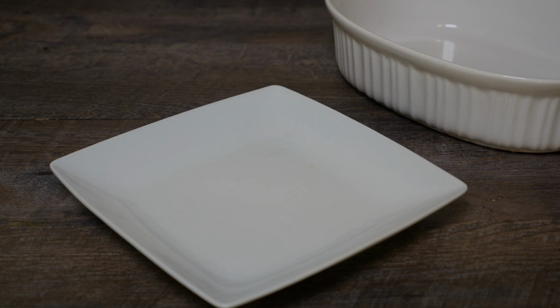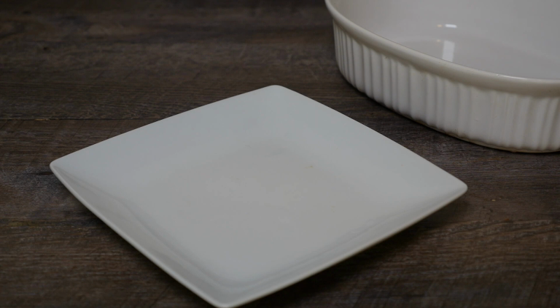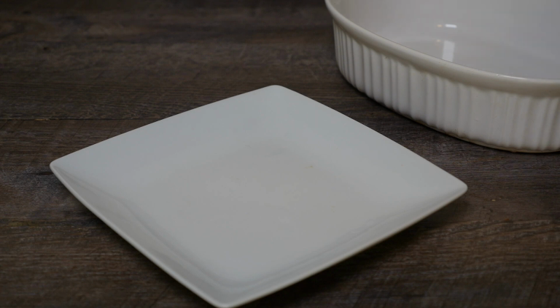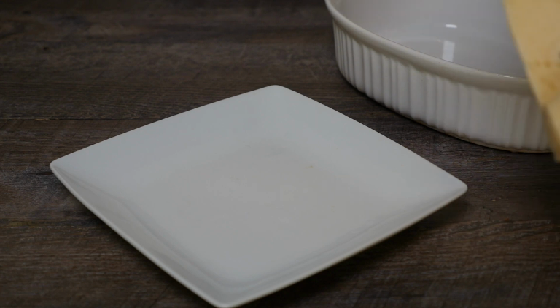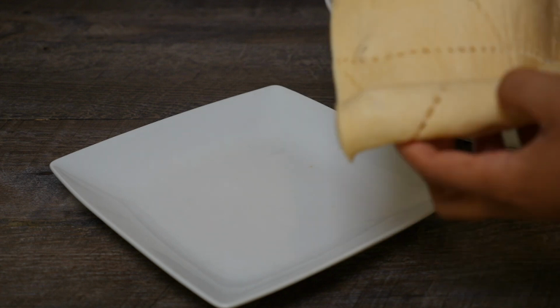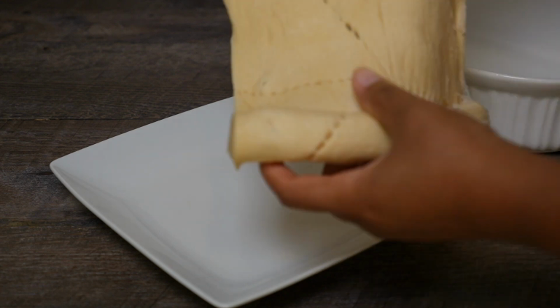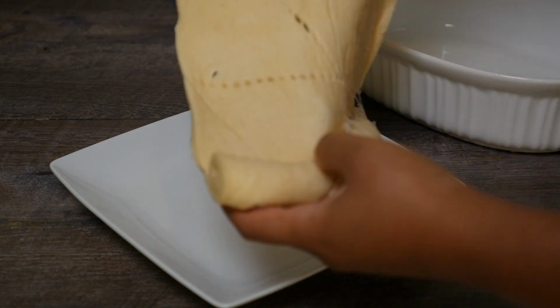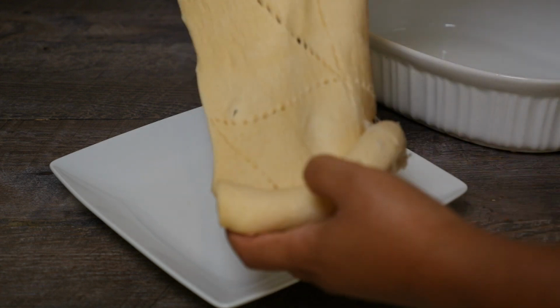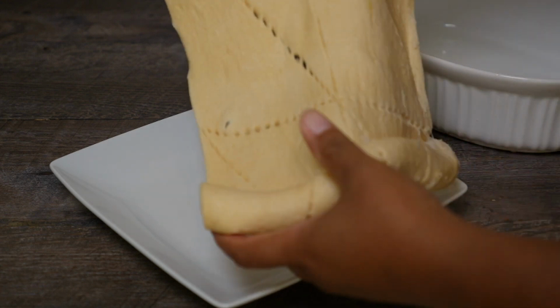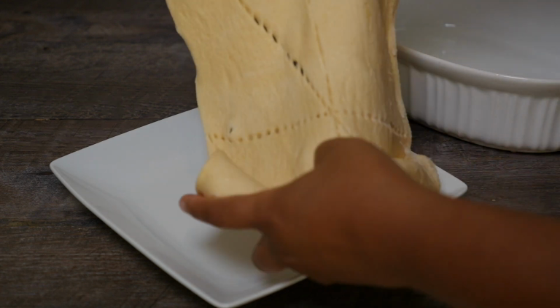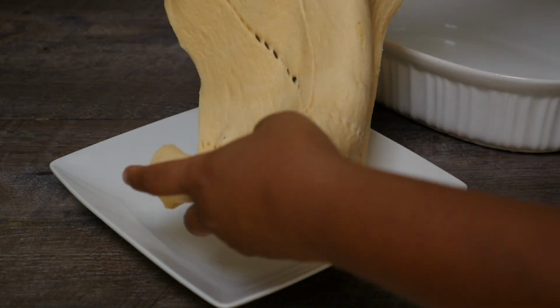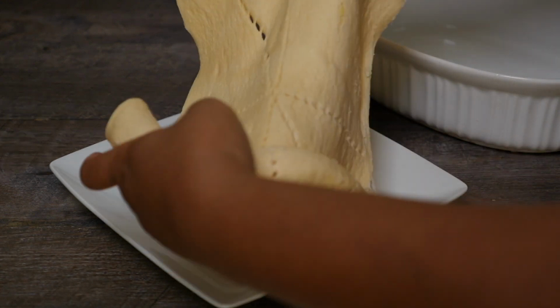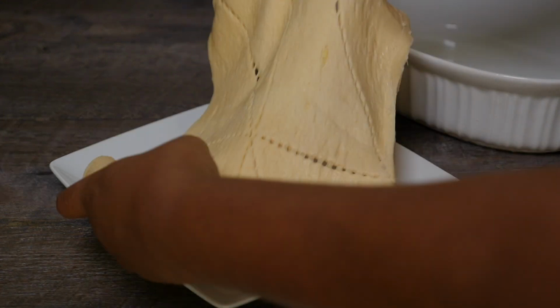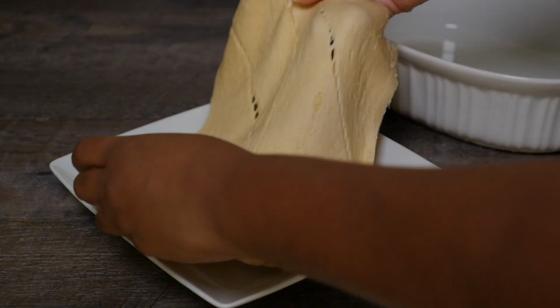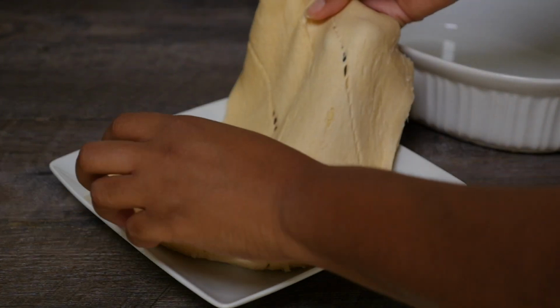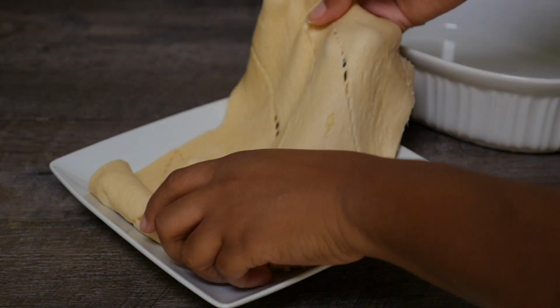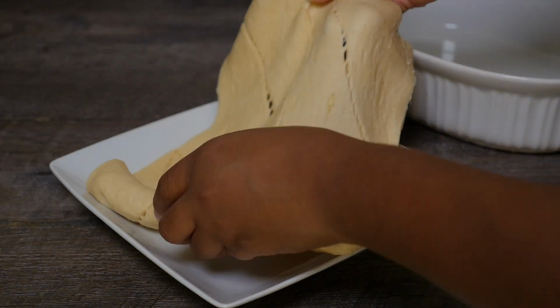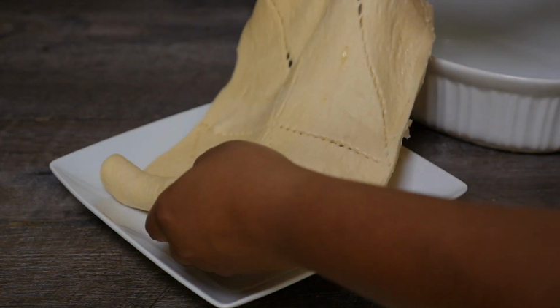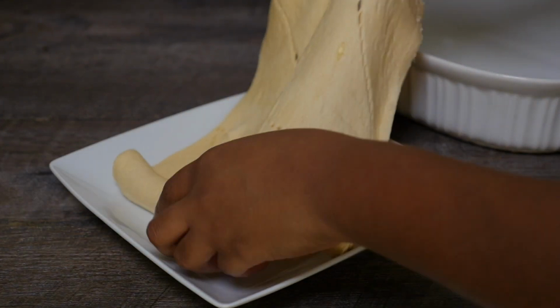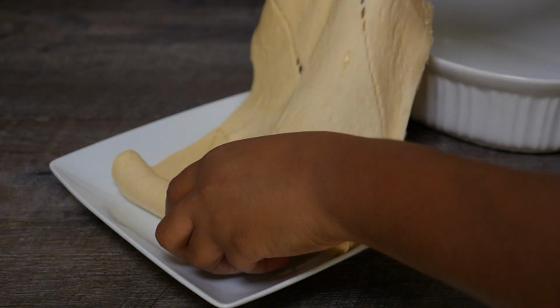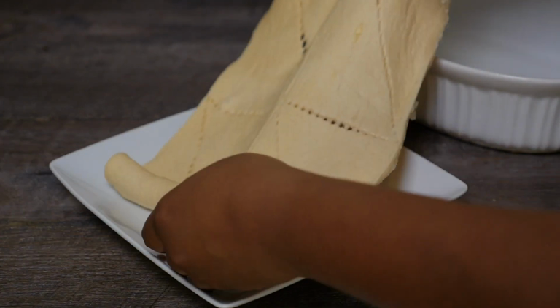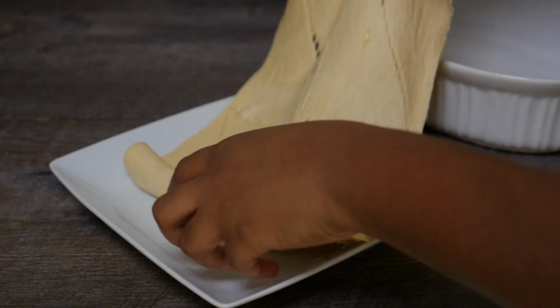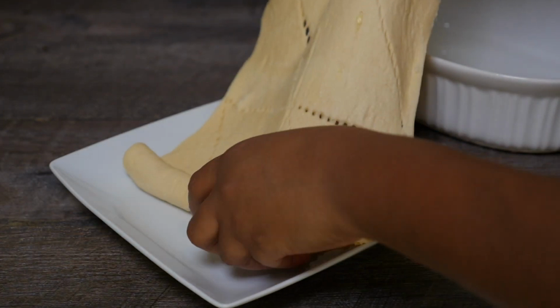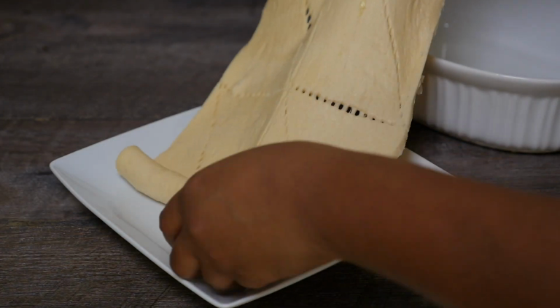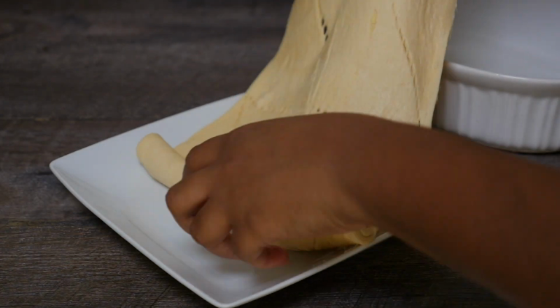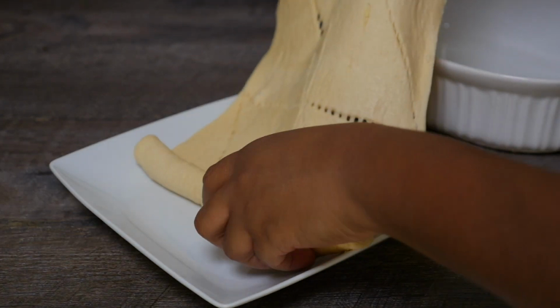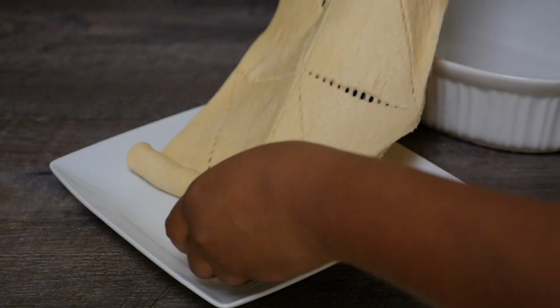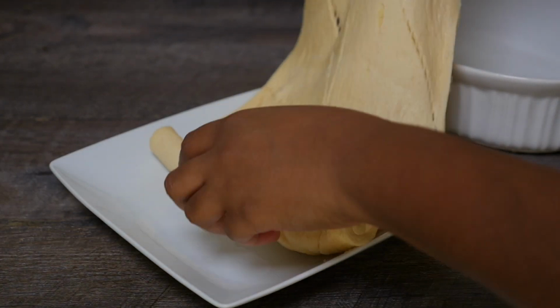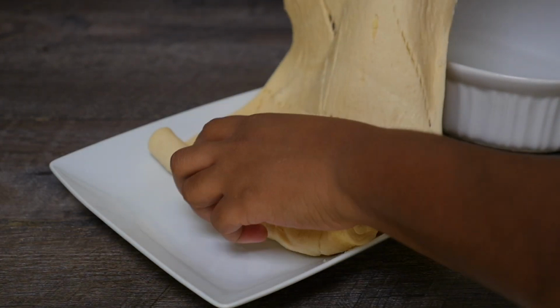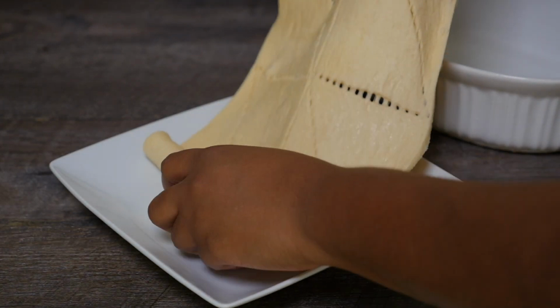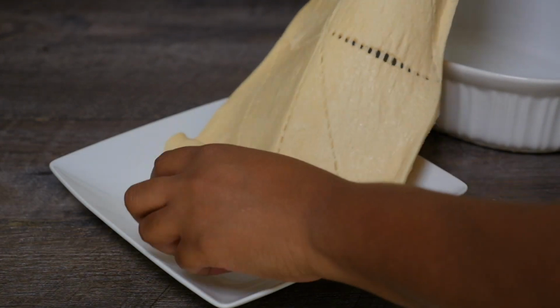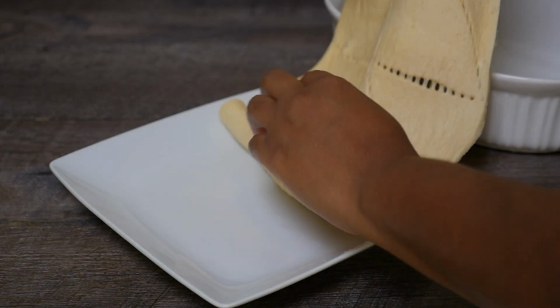Welcome back PlurVegans. Today we're going to be cooking up some peach dumplings.